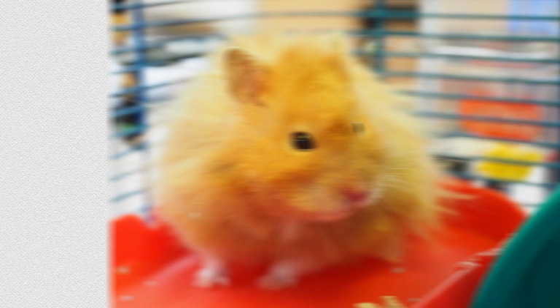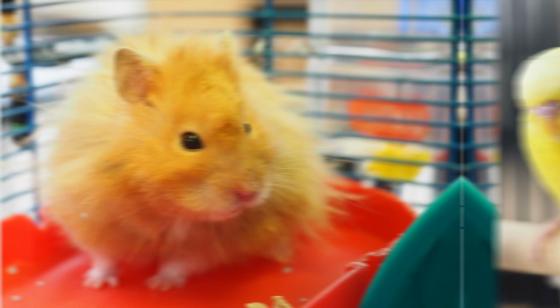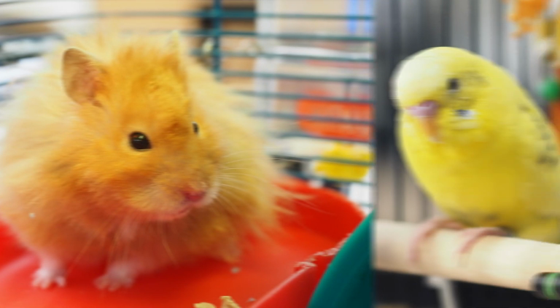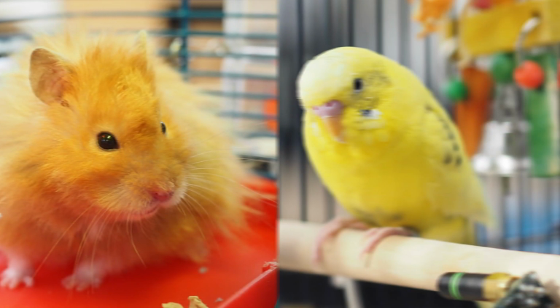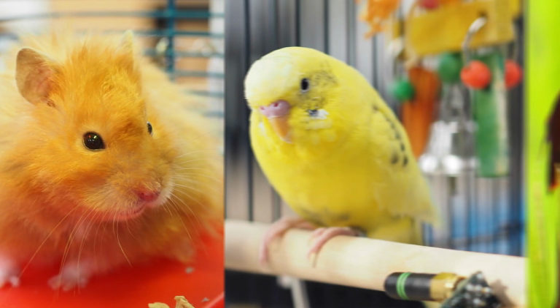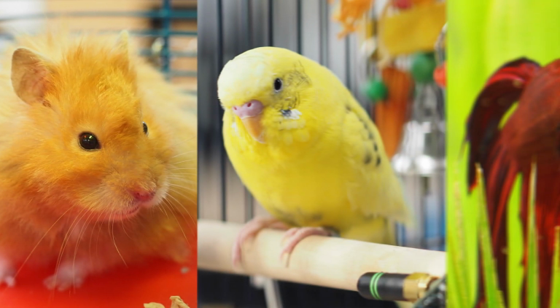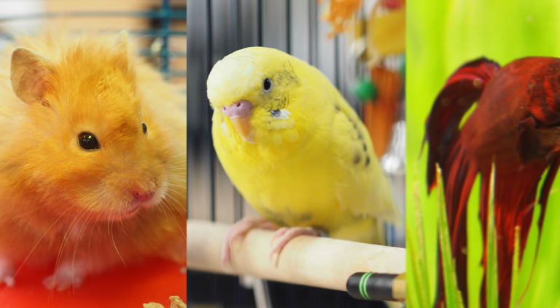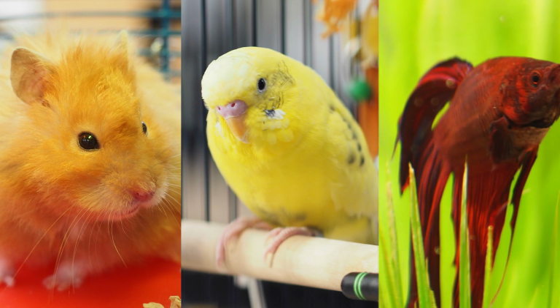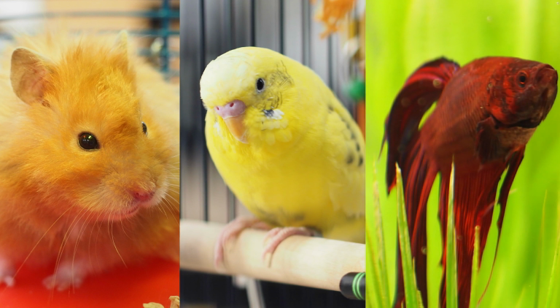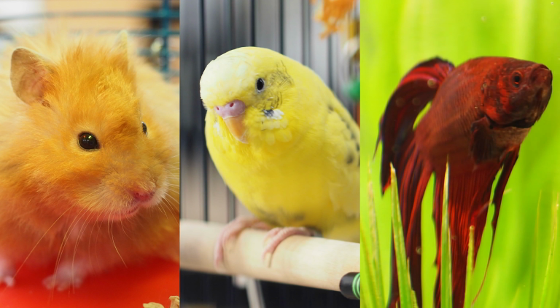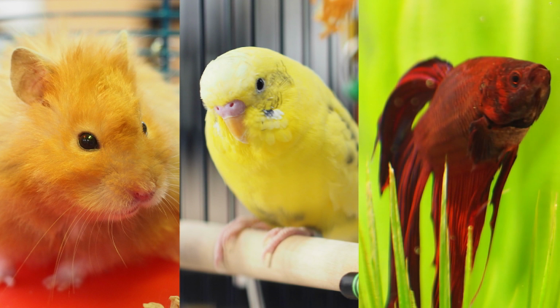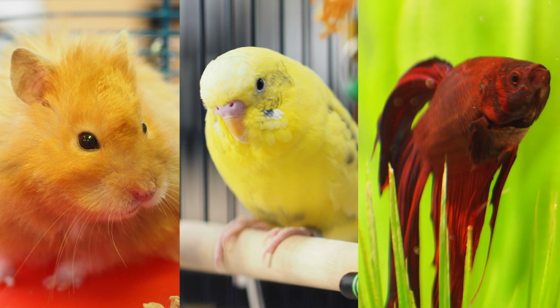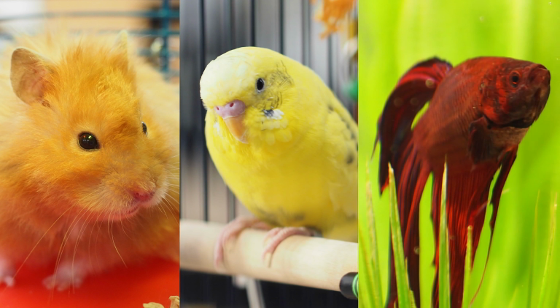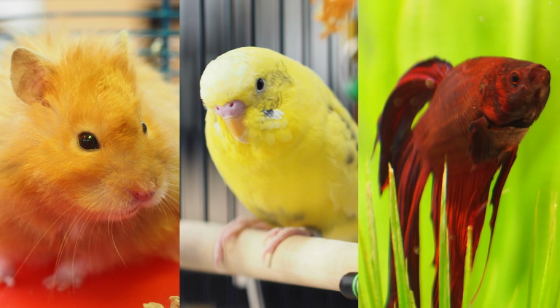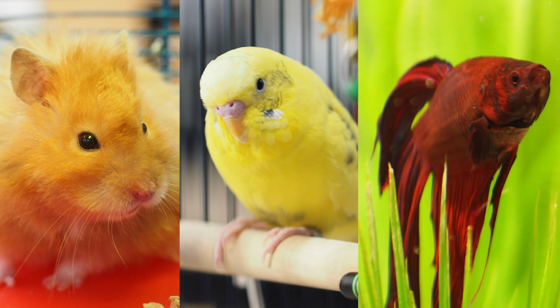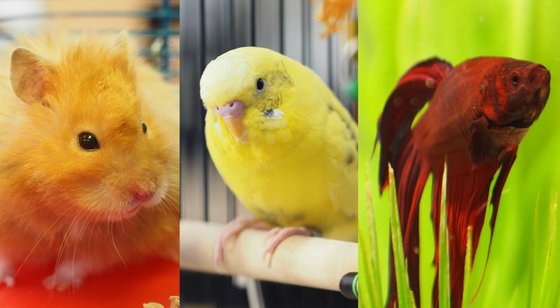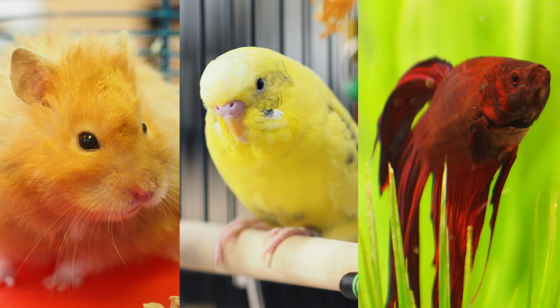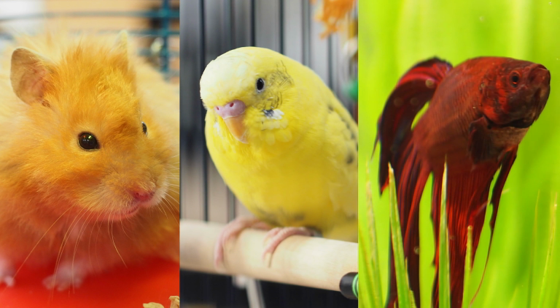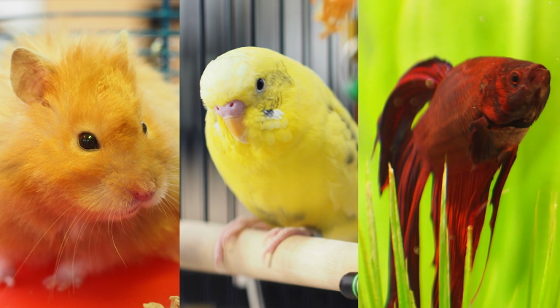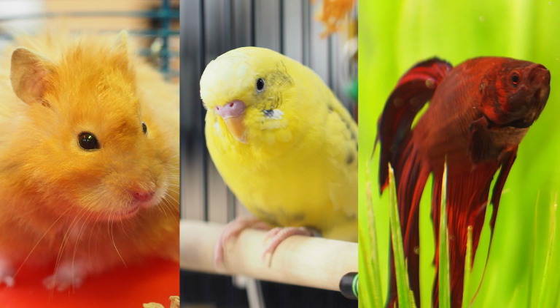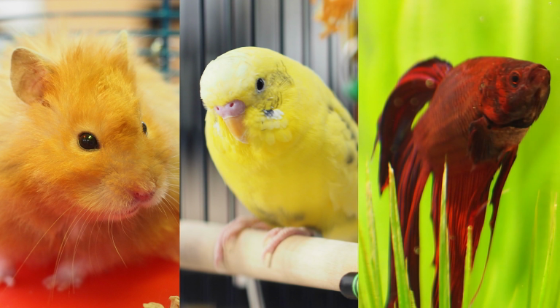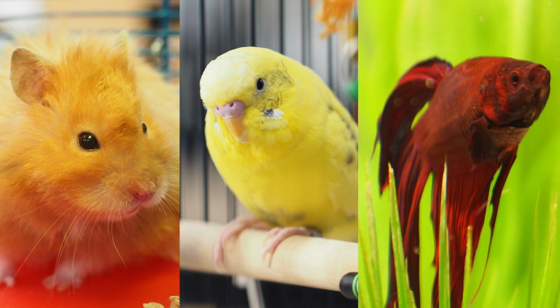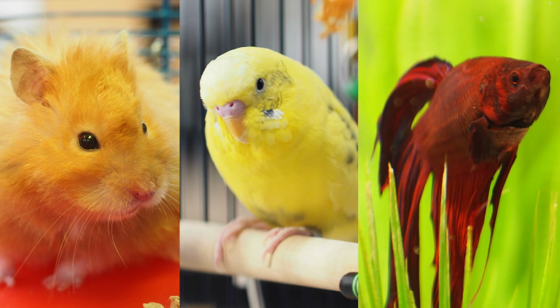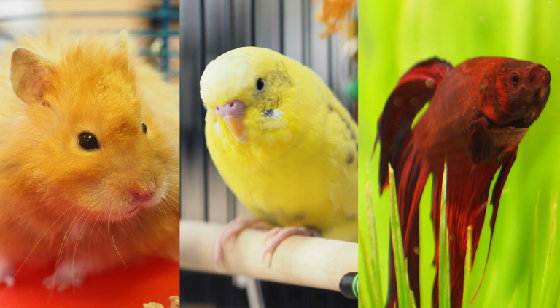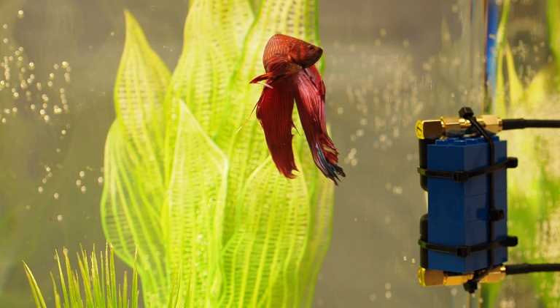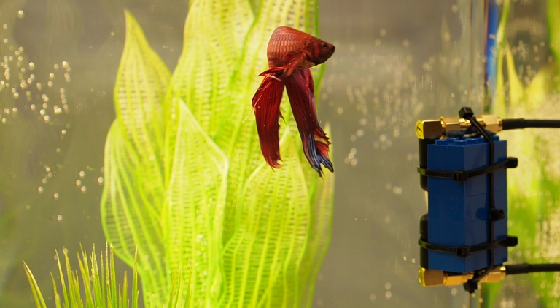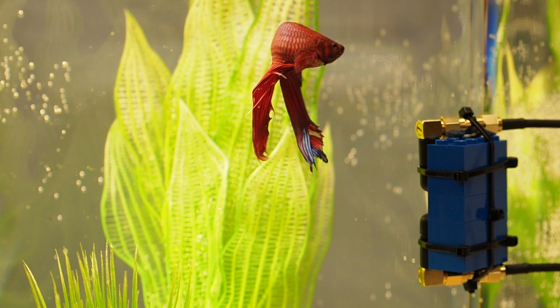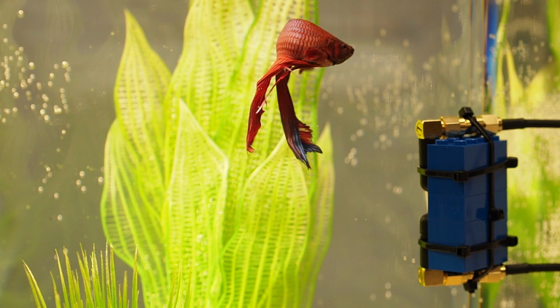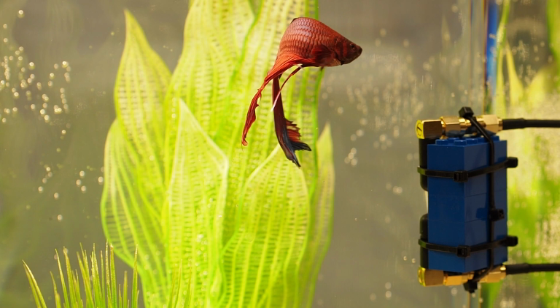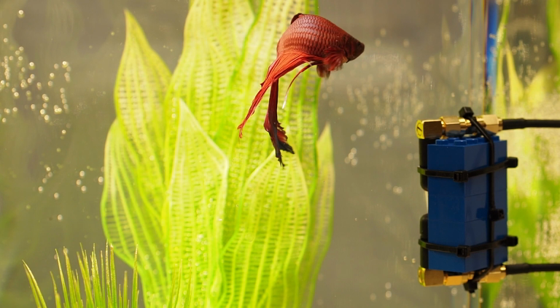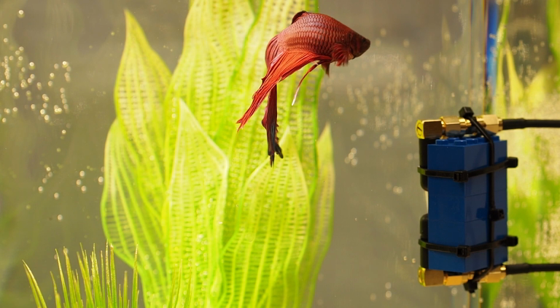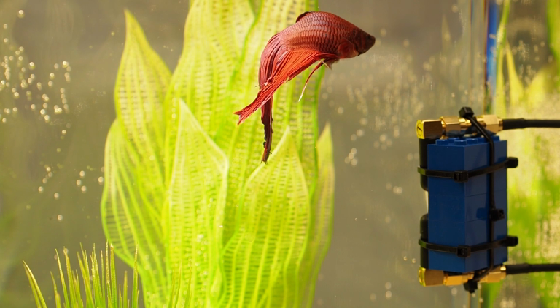Scientists successfully tested the device with parakeets, hamsters, and betta fish — yes, even underwater.